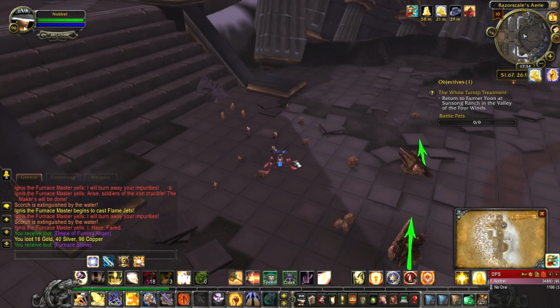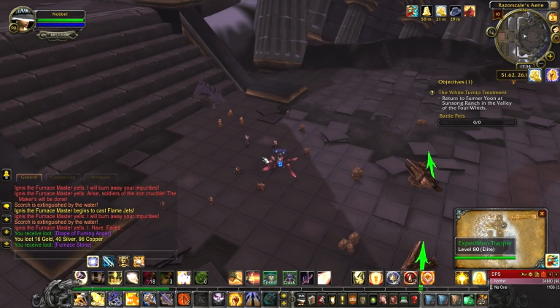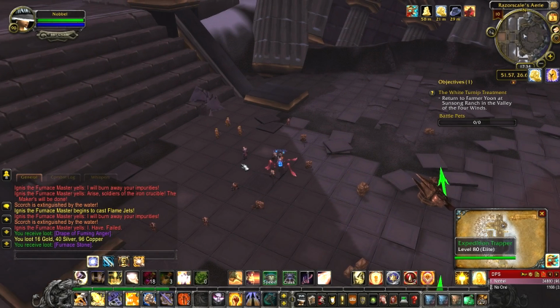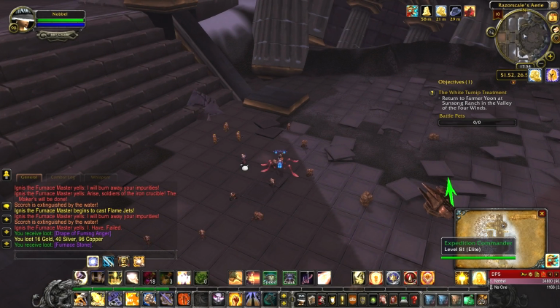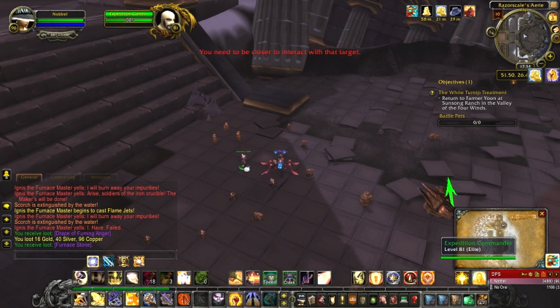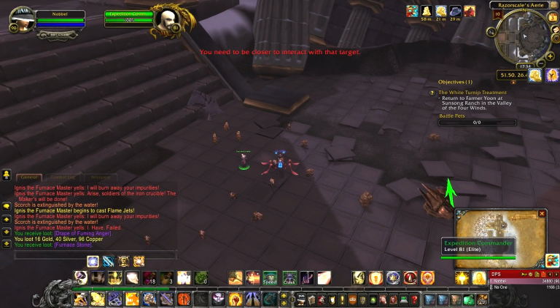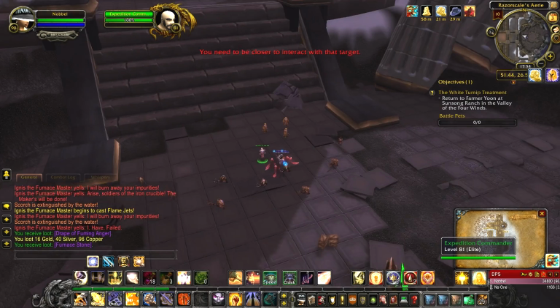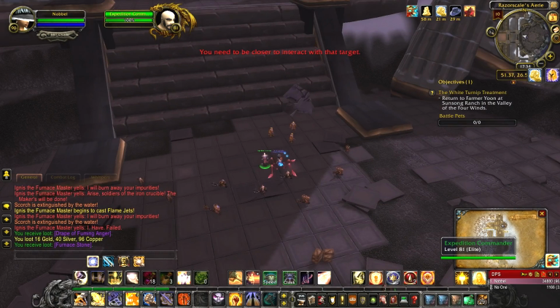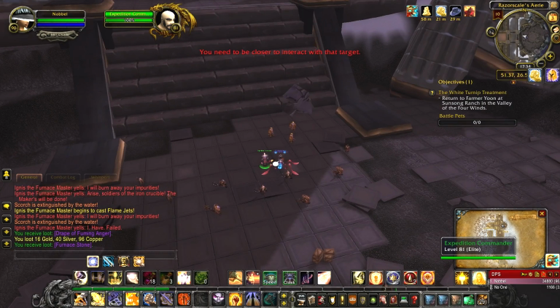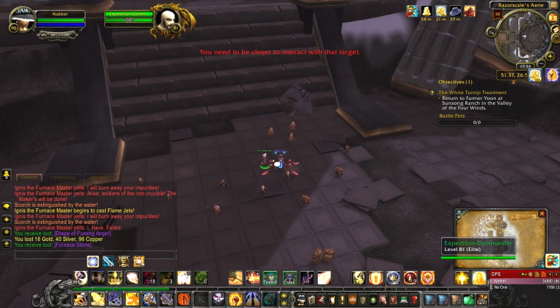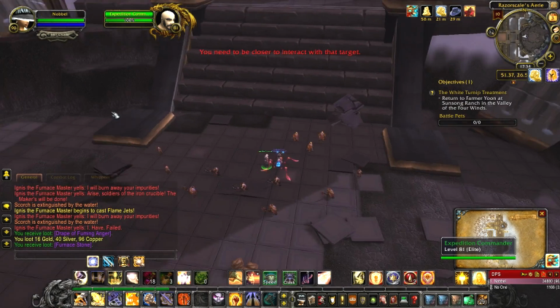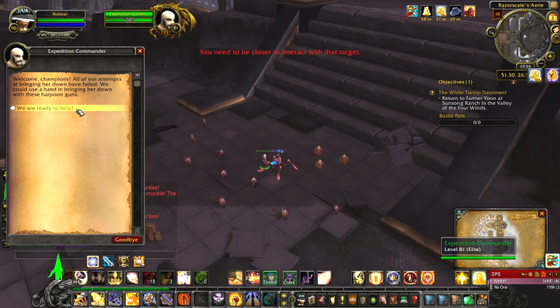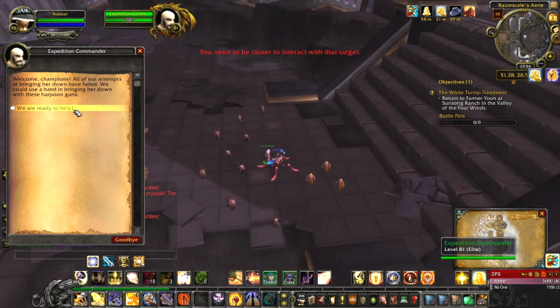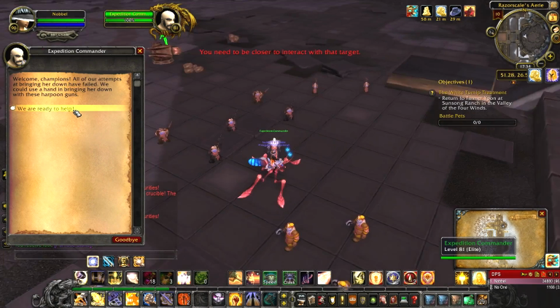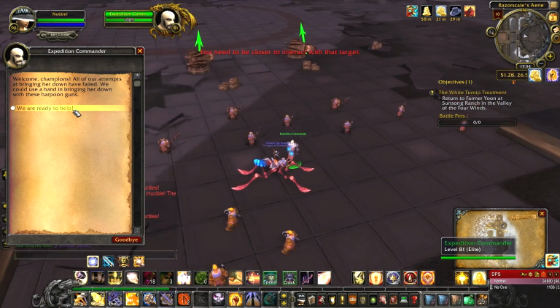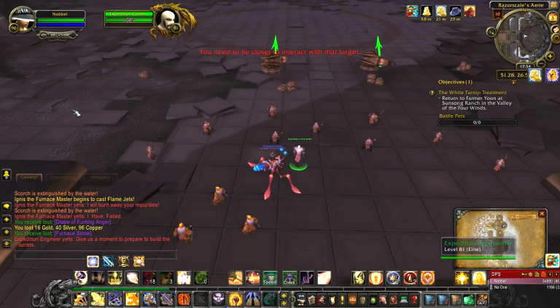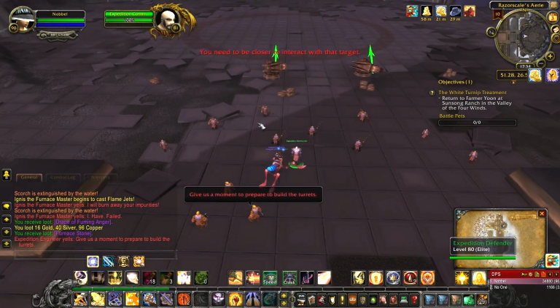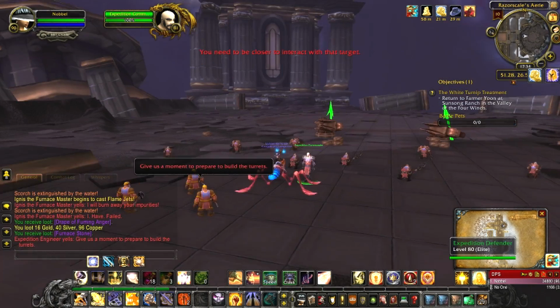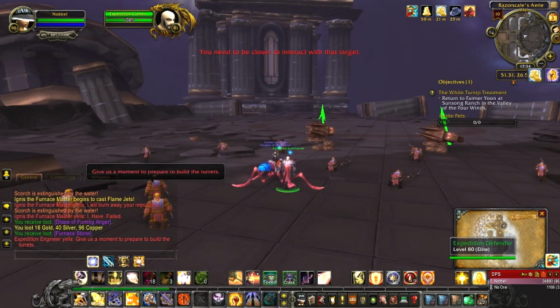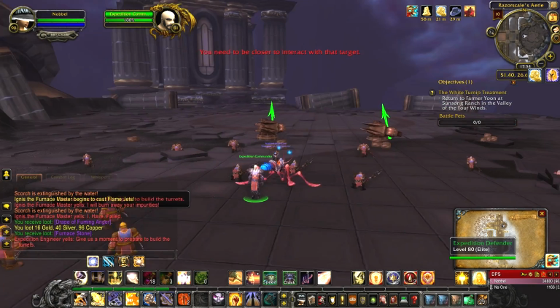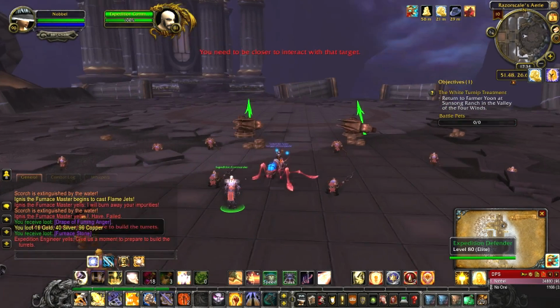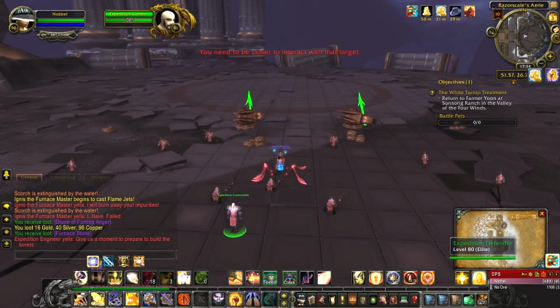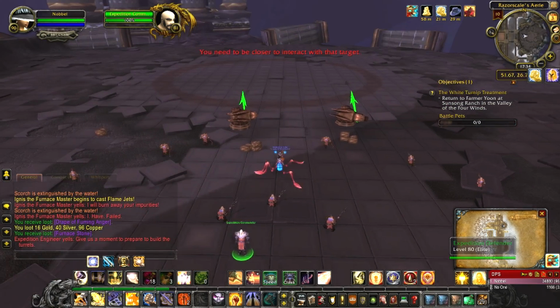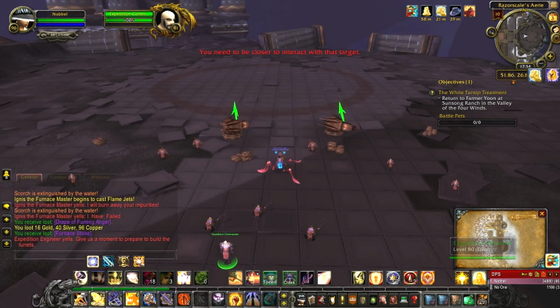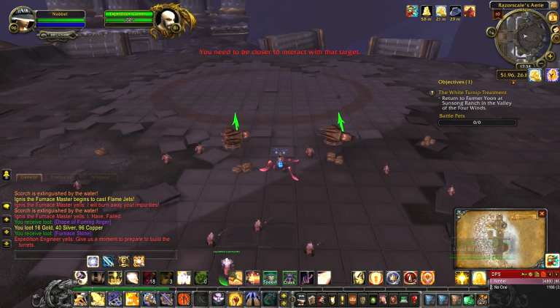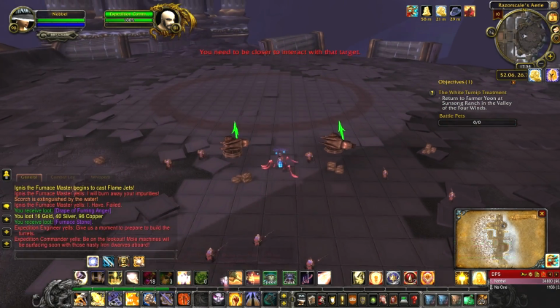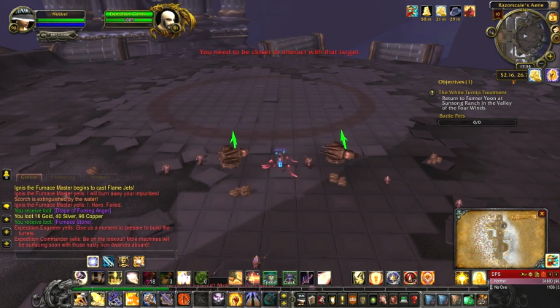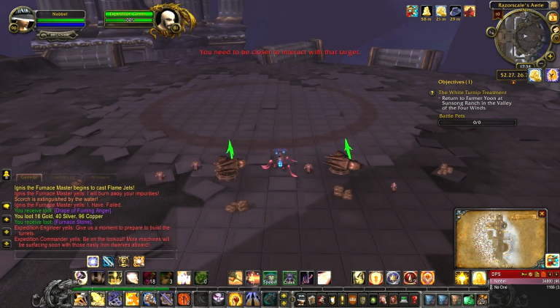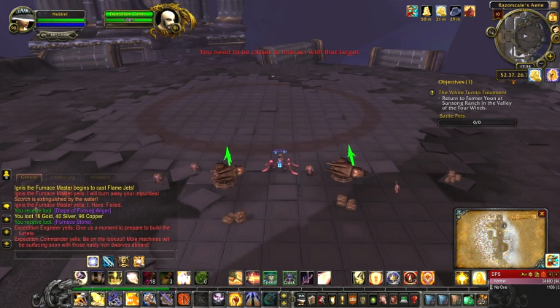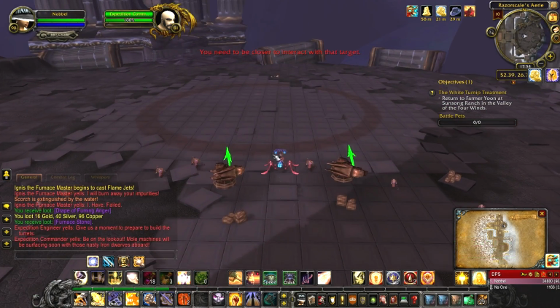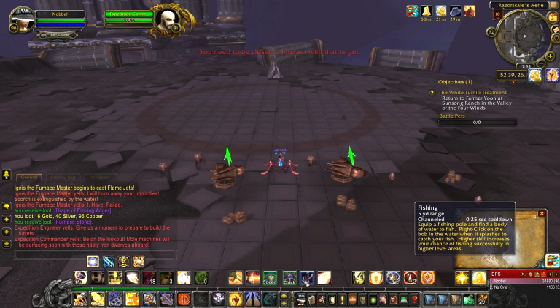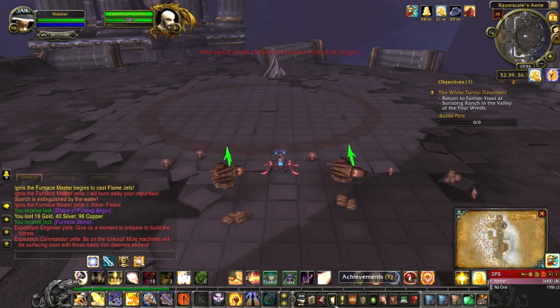Razorscale is an optional boss, located on the right, directly after Flame Leviathan. Talk to the NPC to start the encounter.